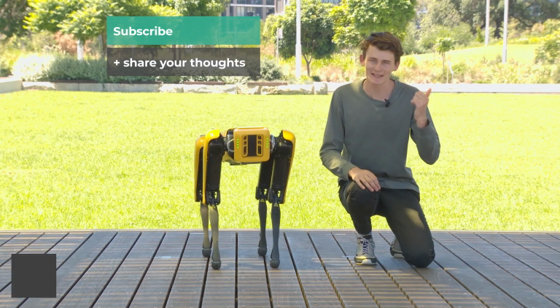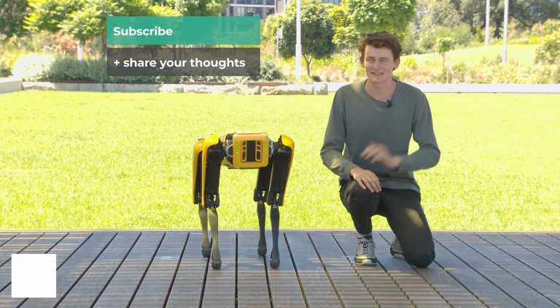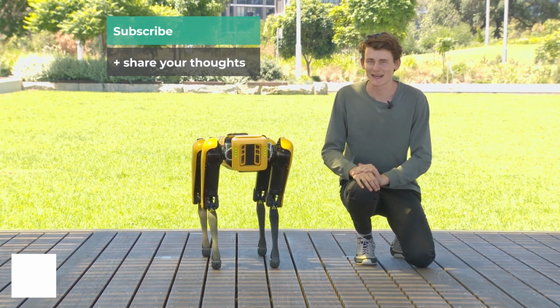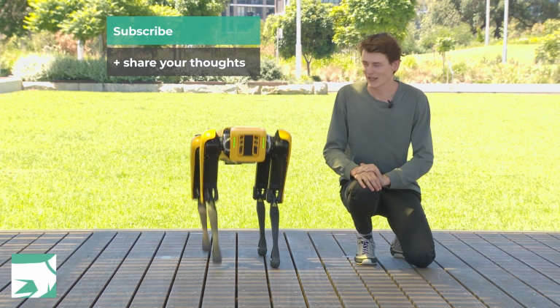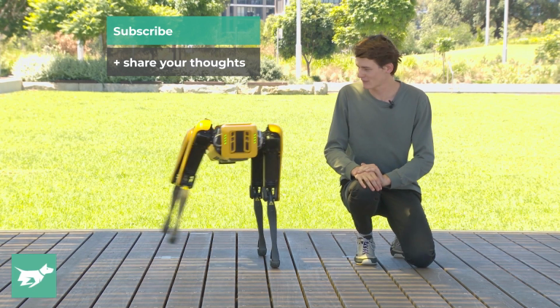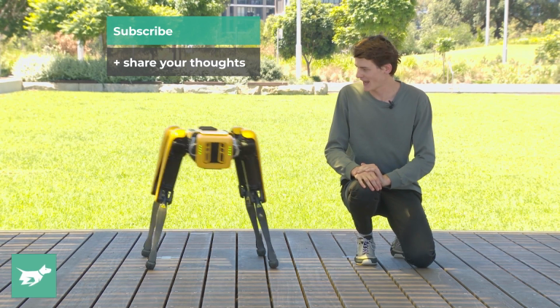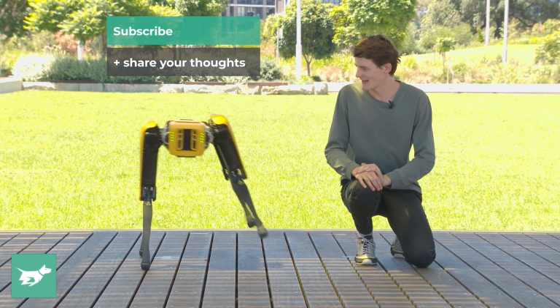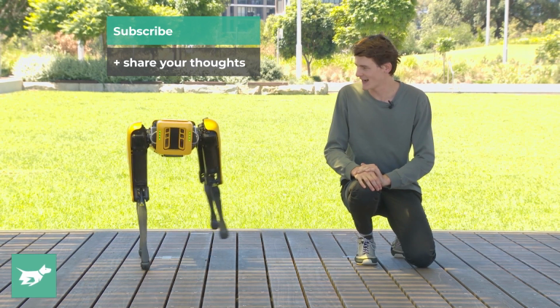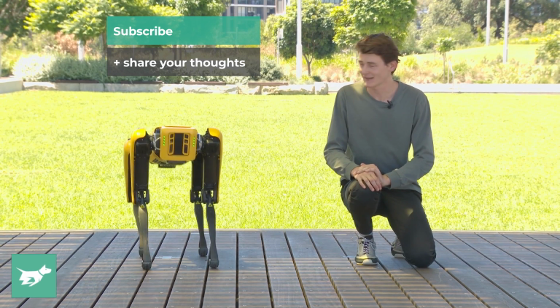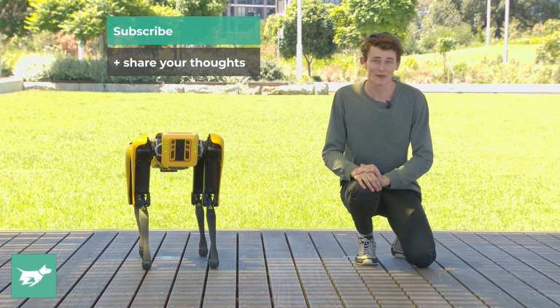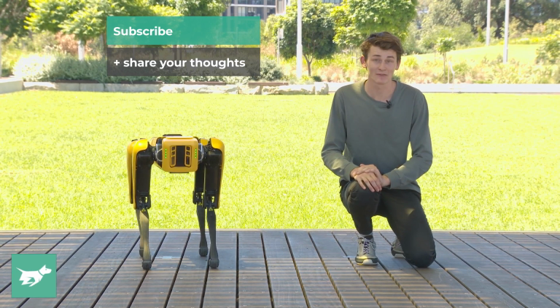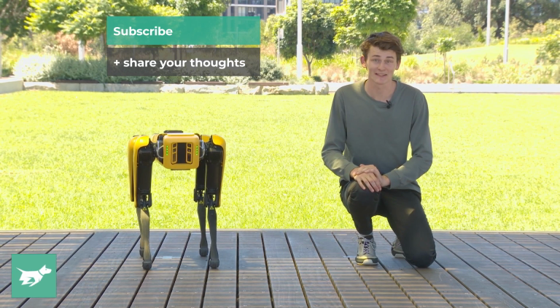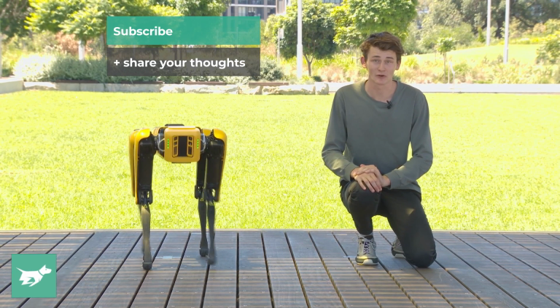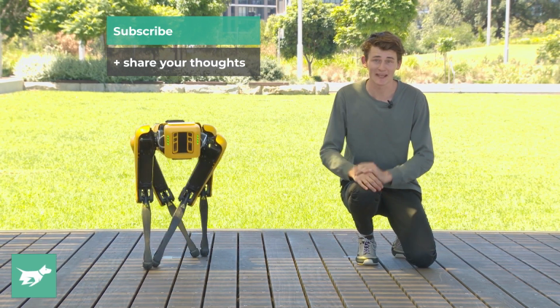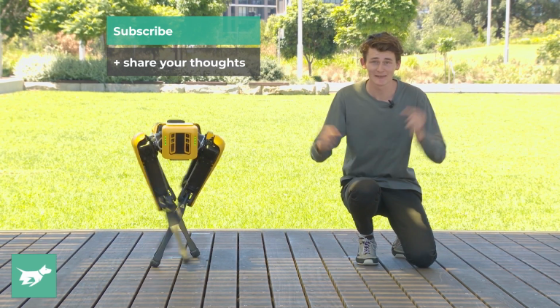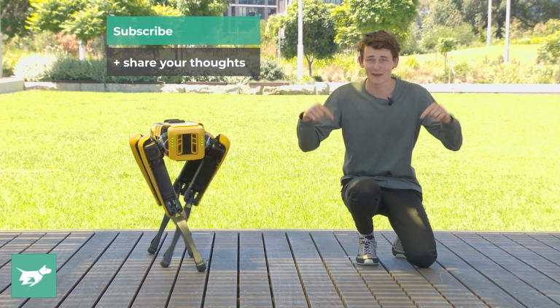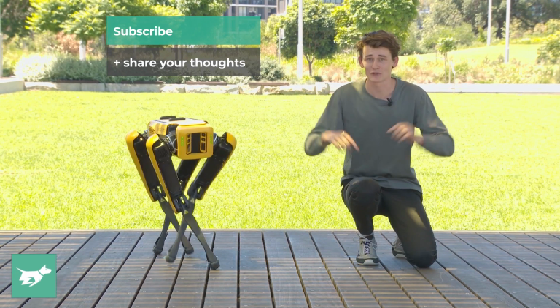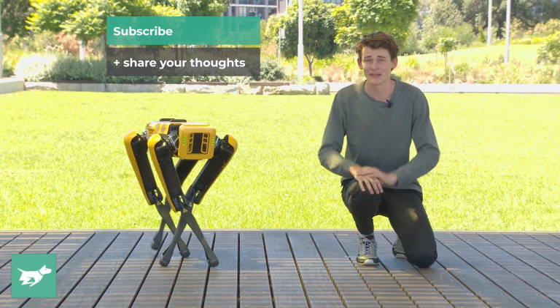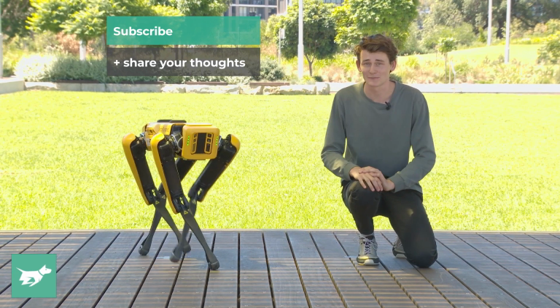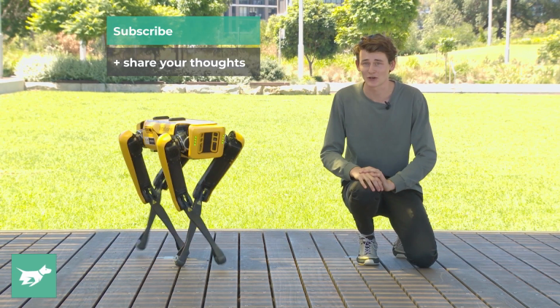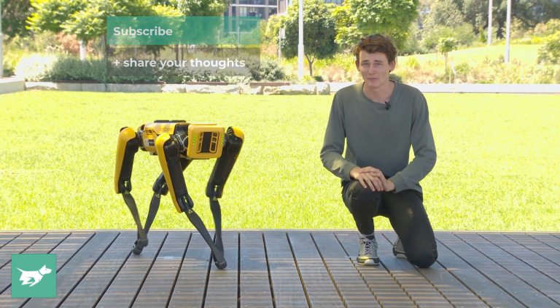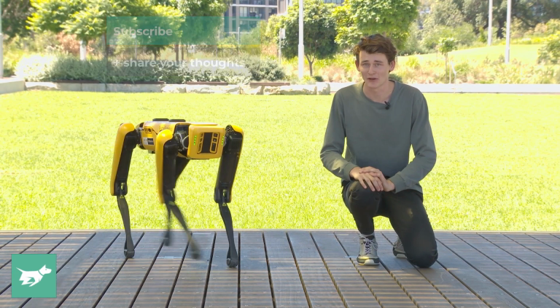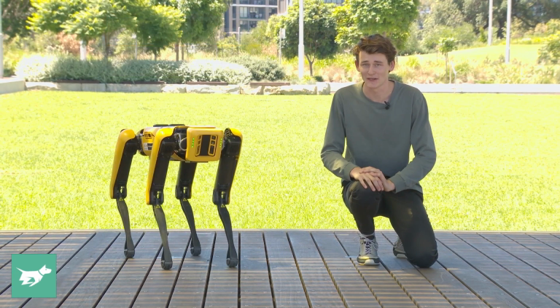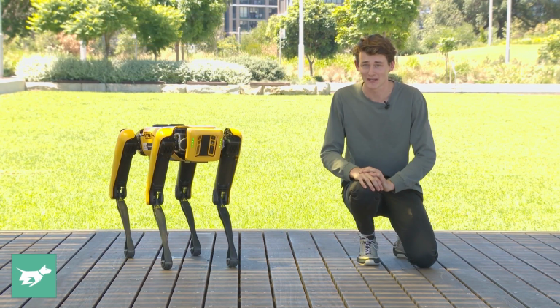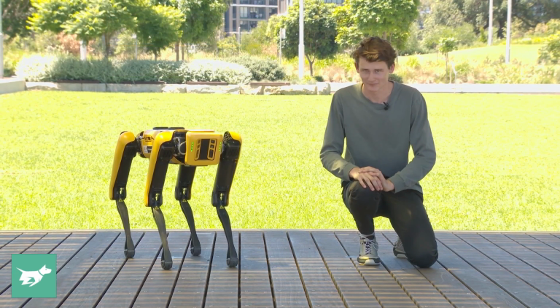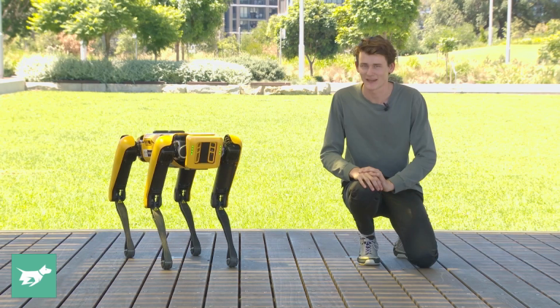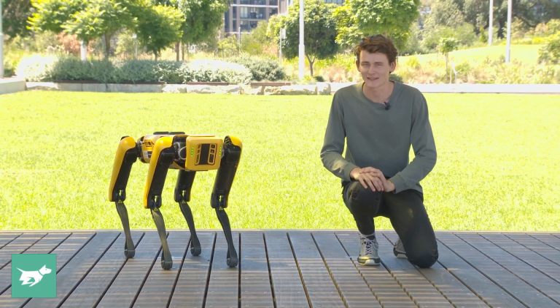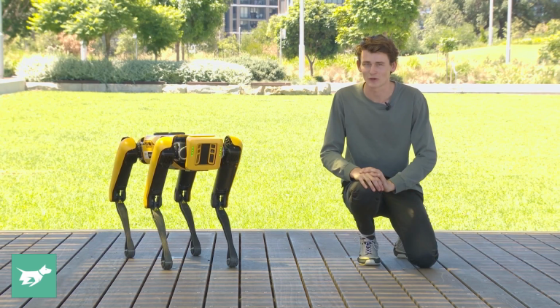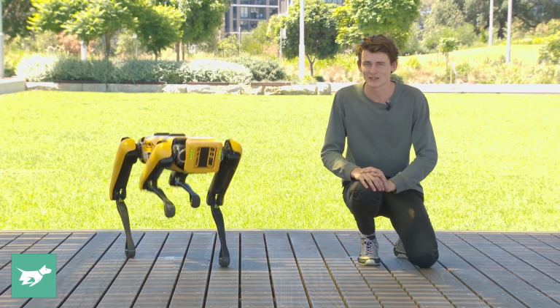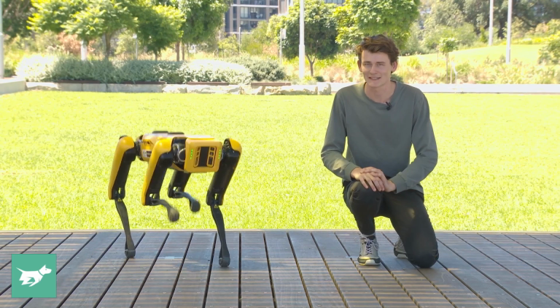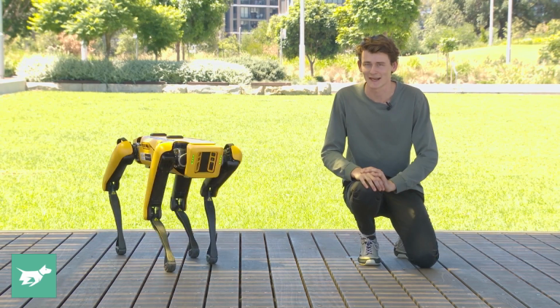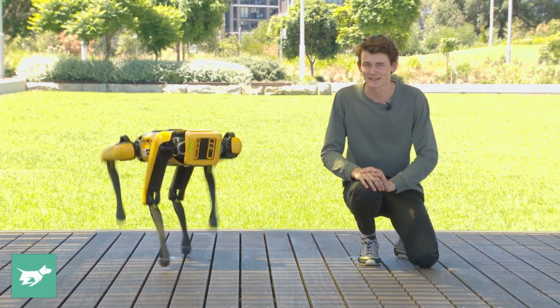Exit stage left. And if you haven't done so already, make sure you hit subscribe below the video. Thanks for watching Chasing Cars.